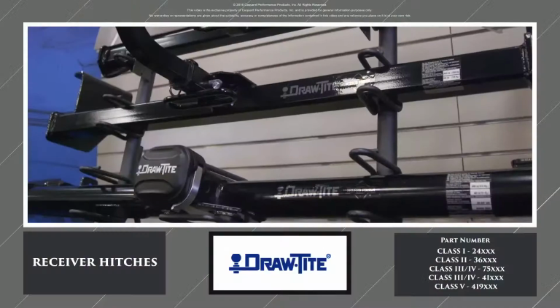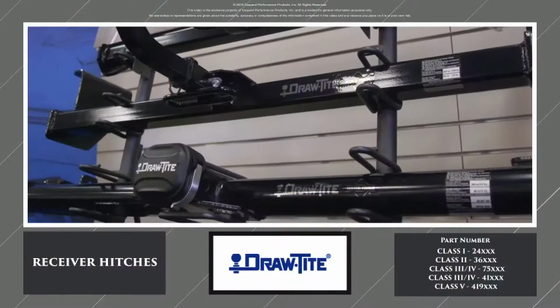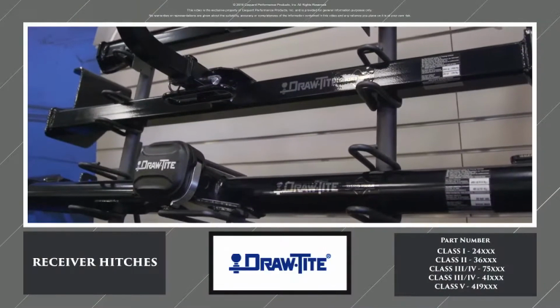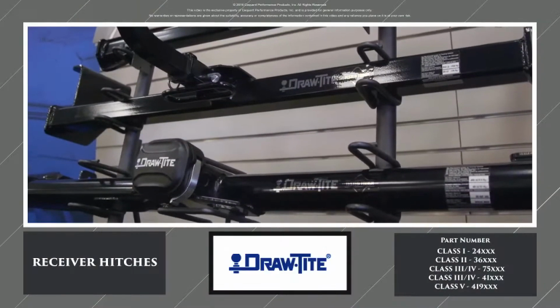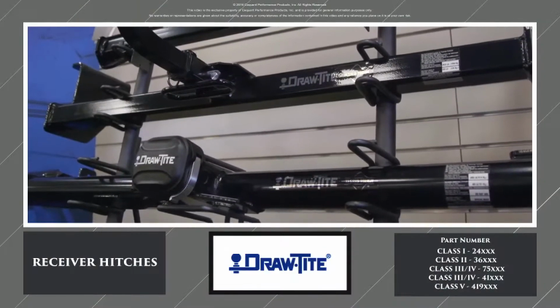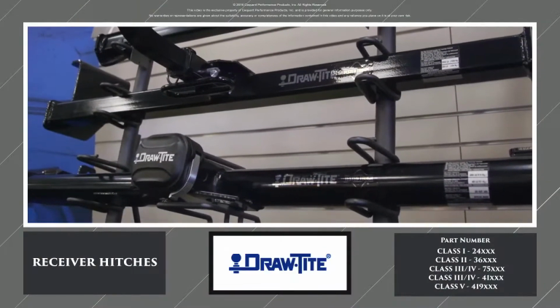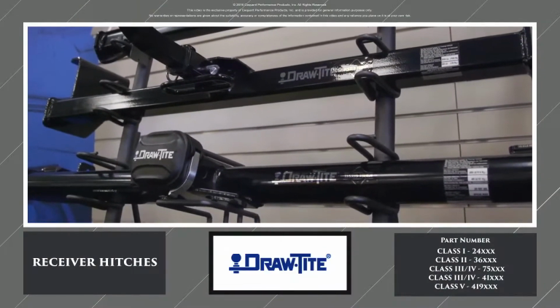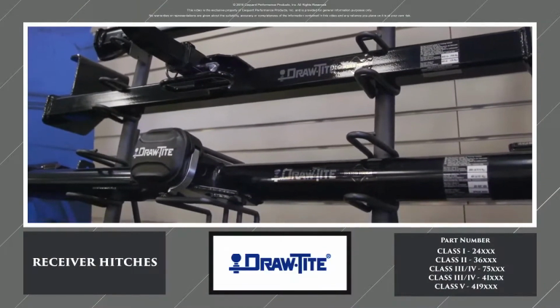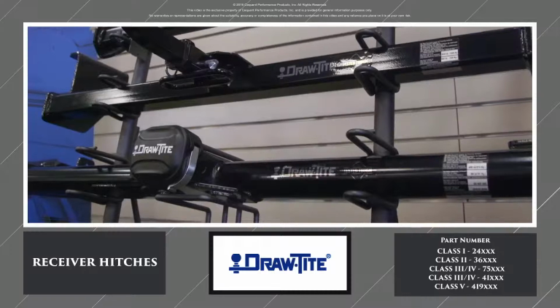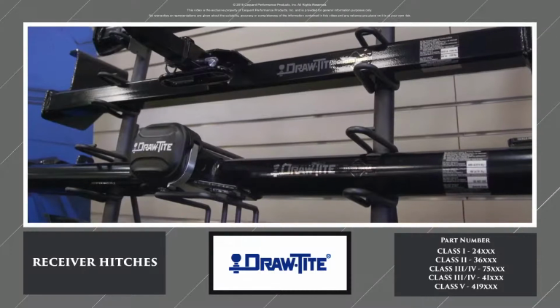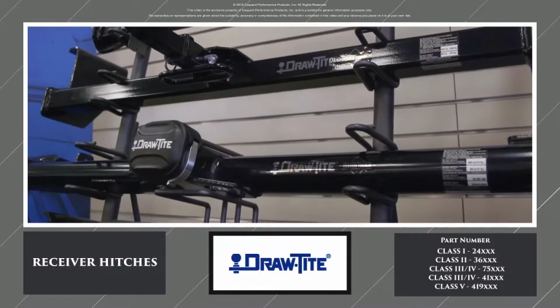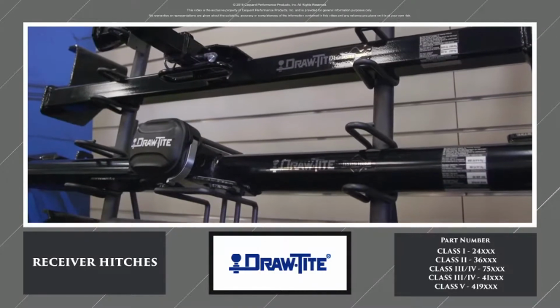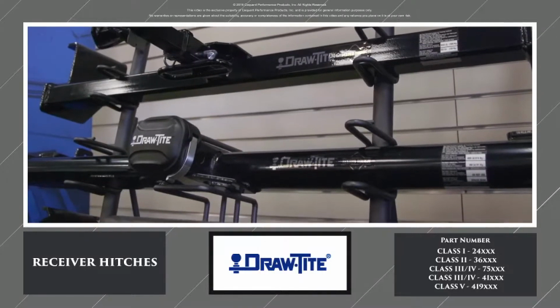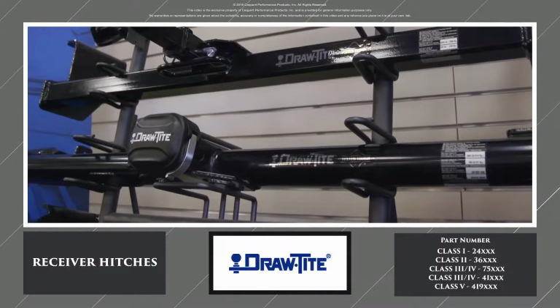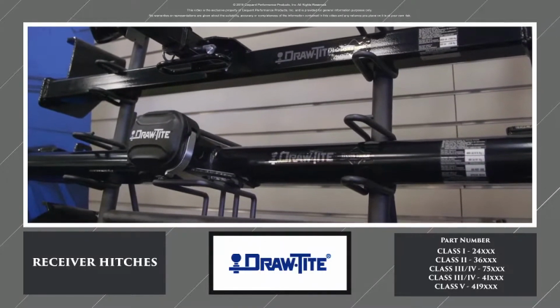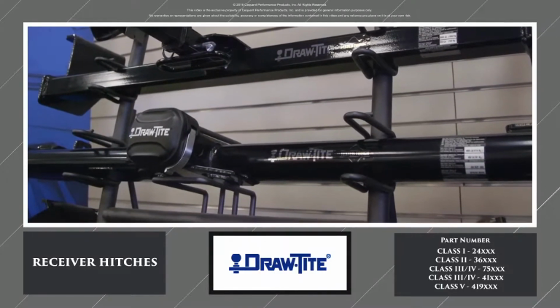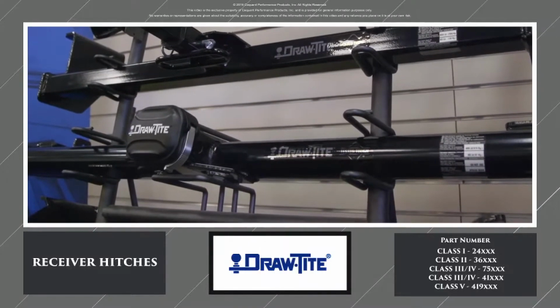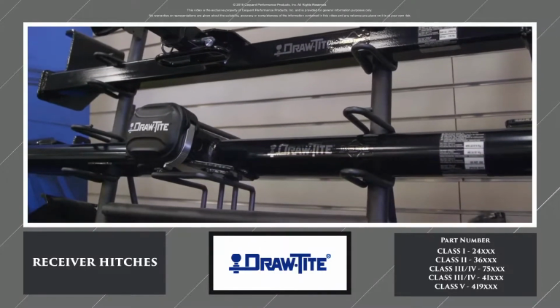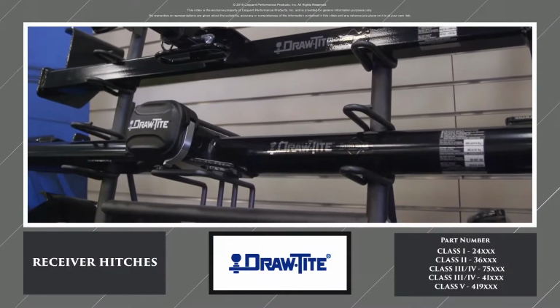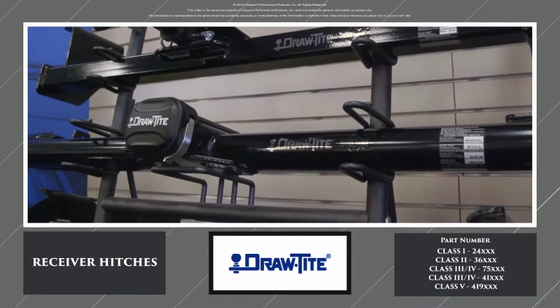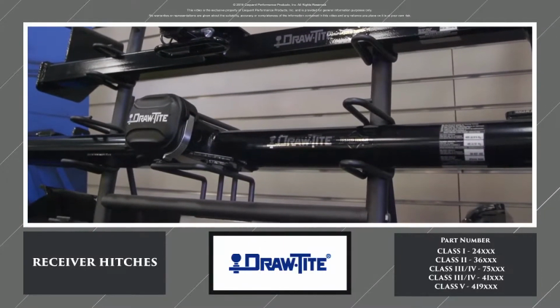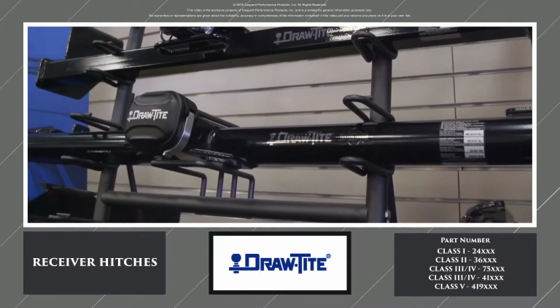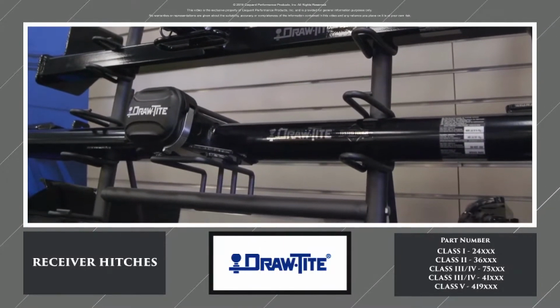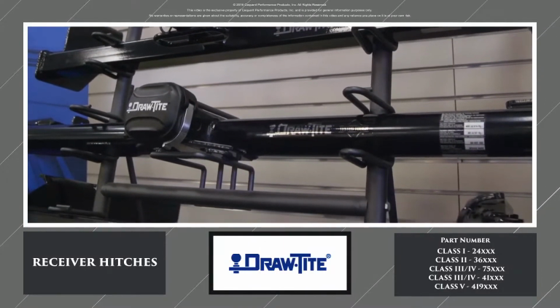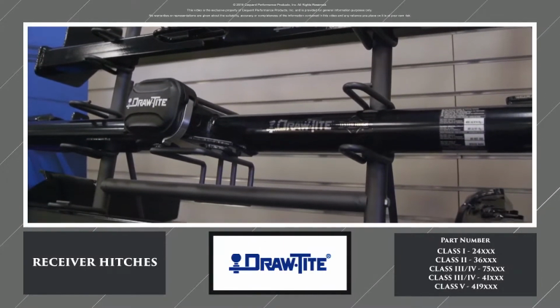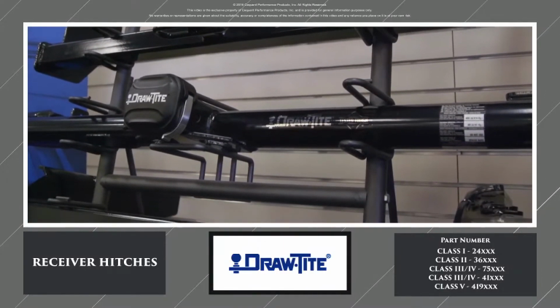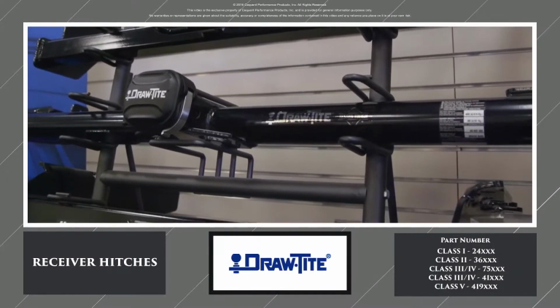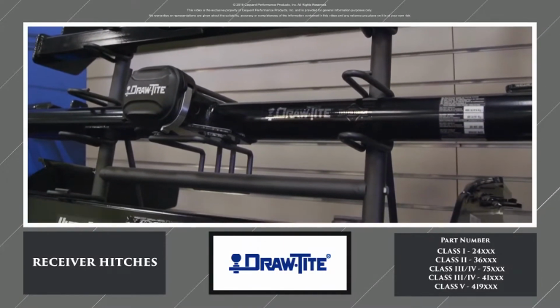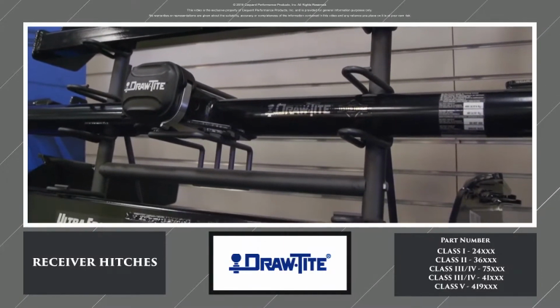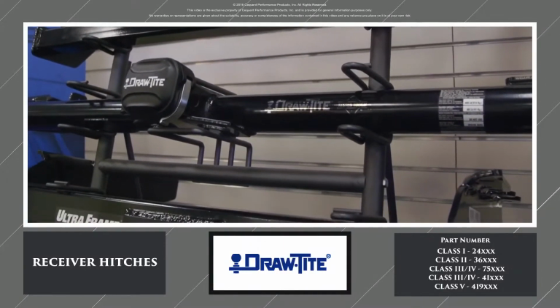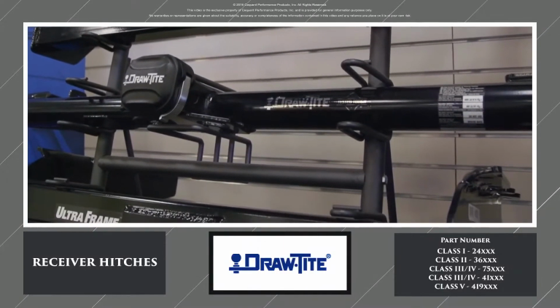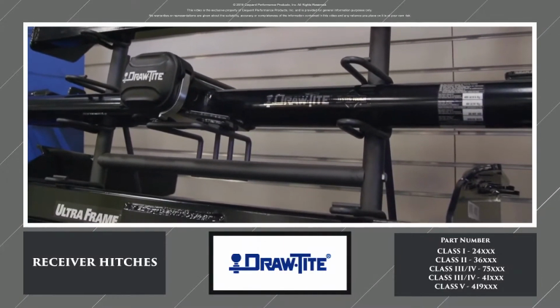DrawTite, North America's favorite hitch, has come to represent one of the best custom fit vehicle products available today.